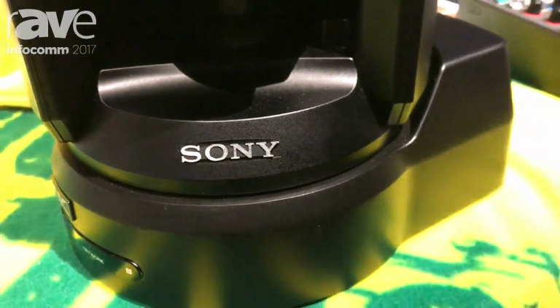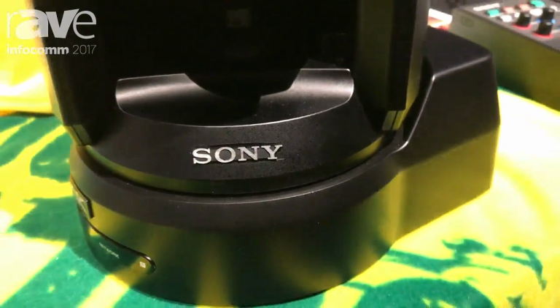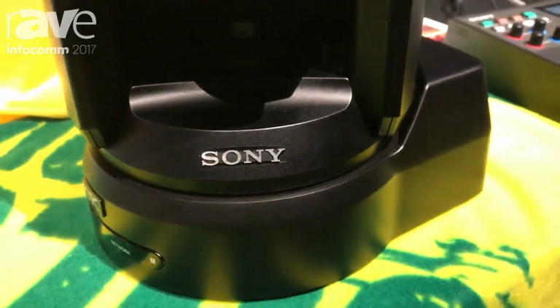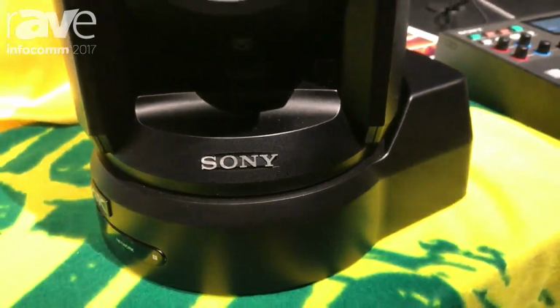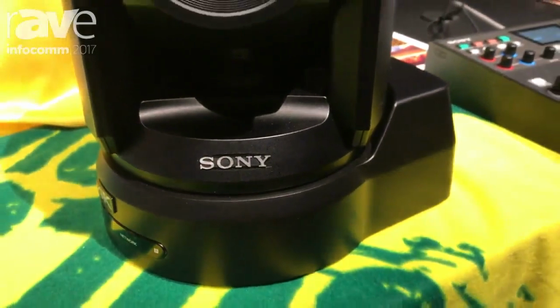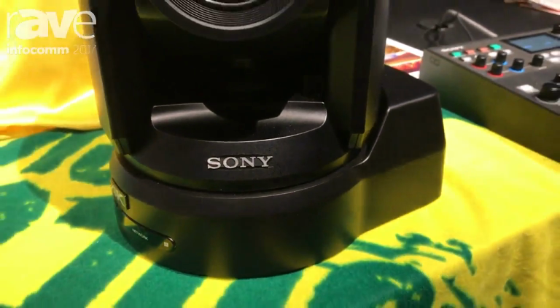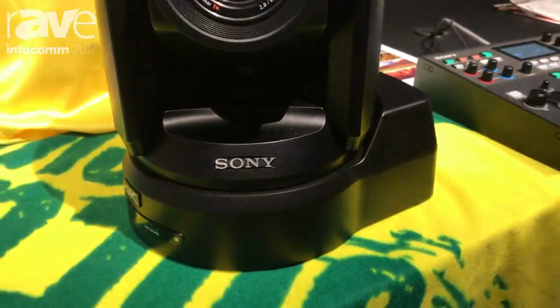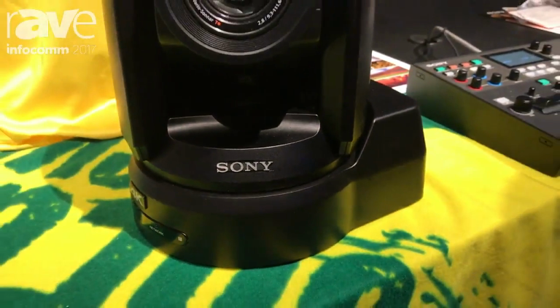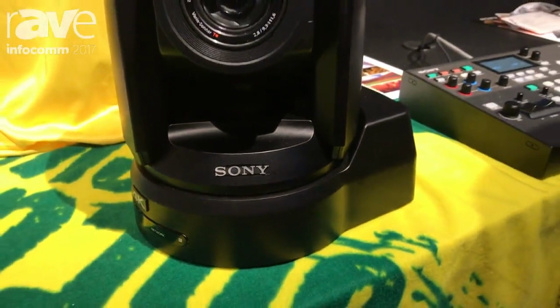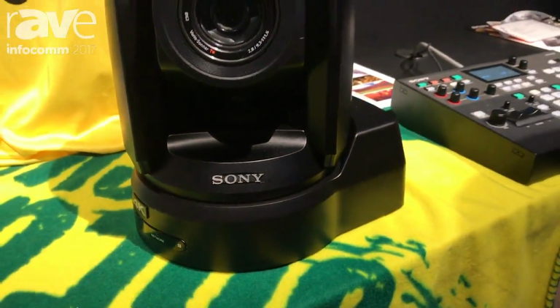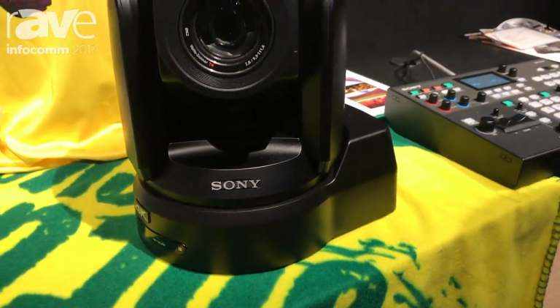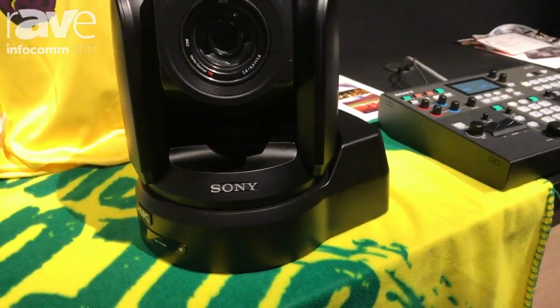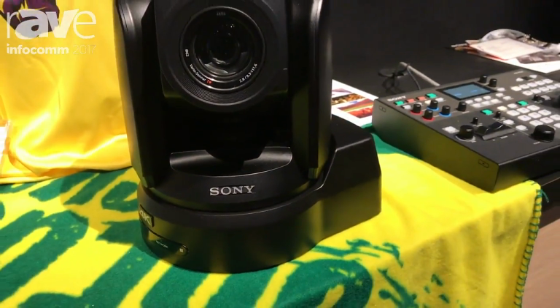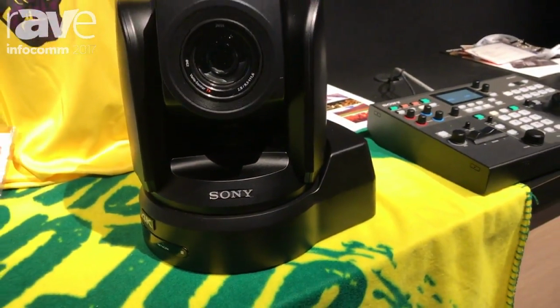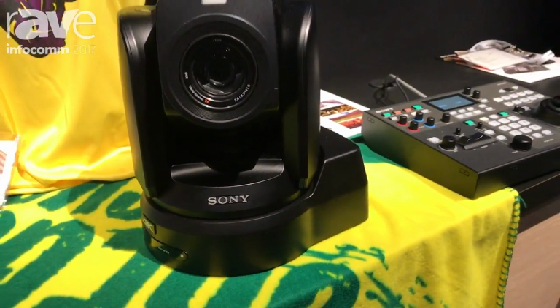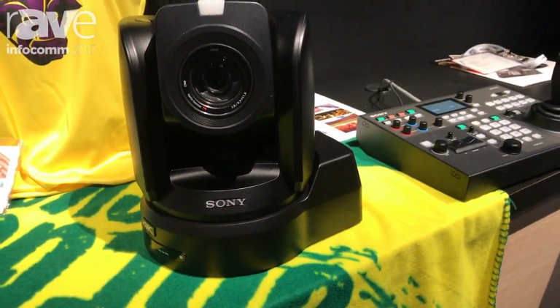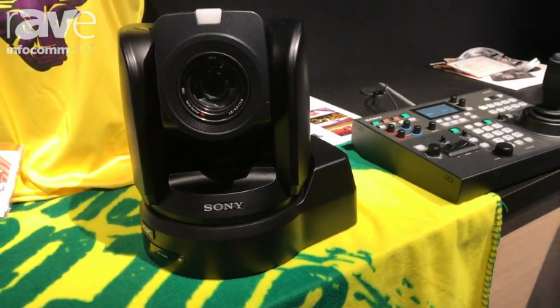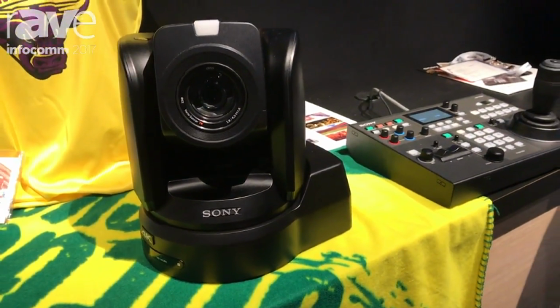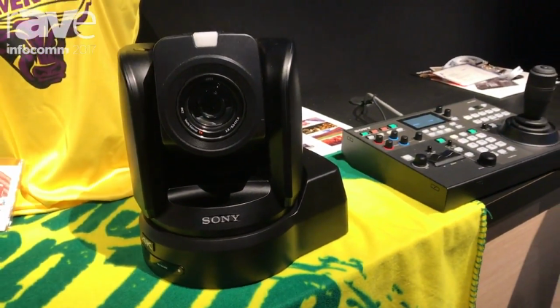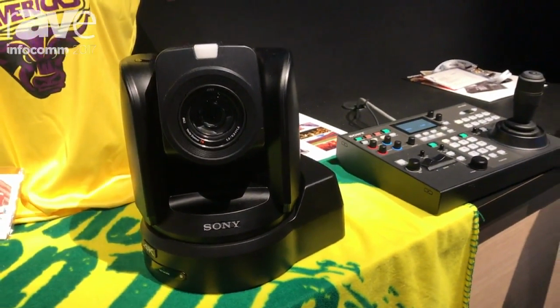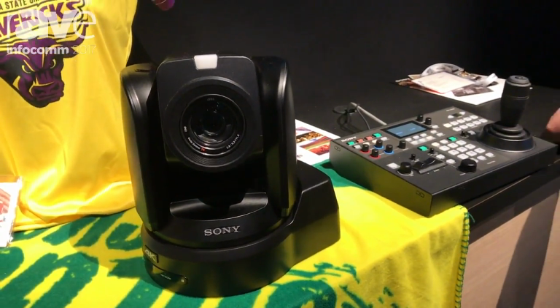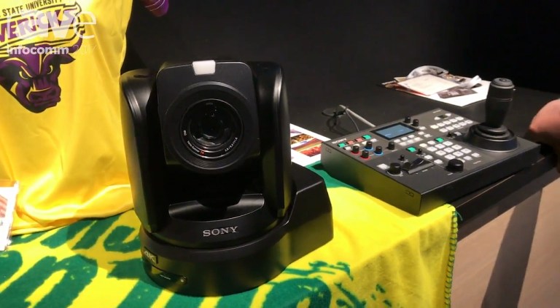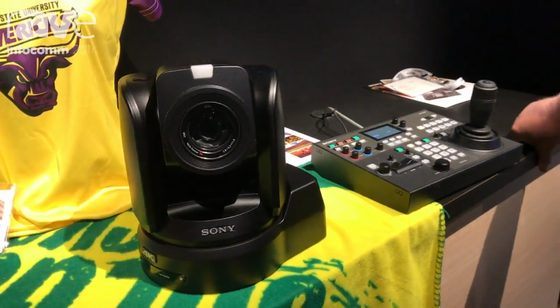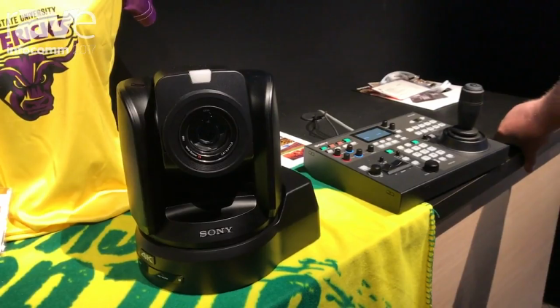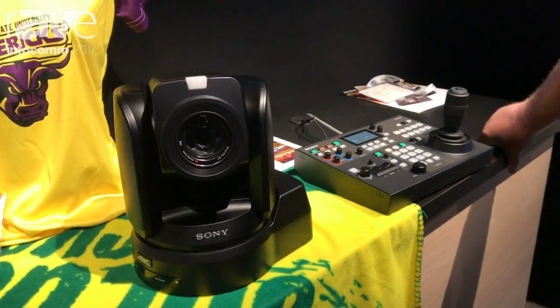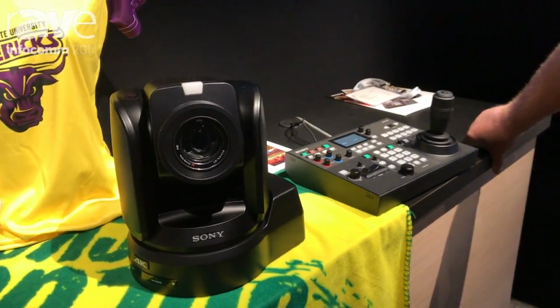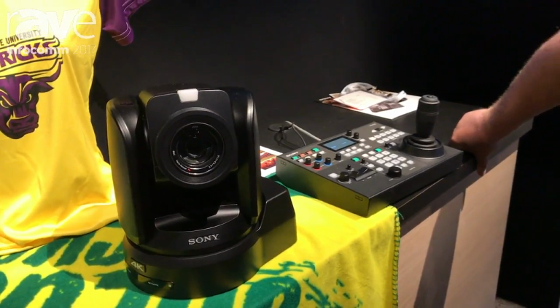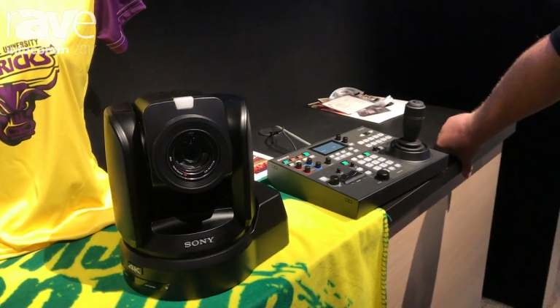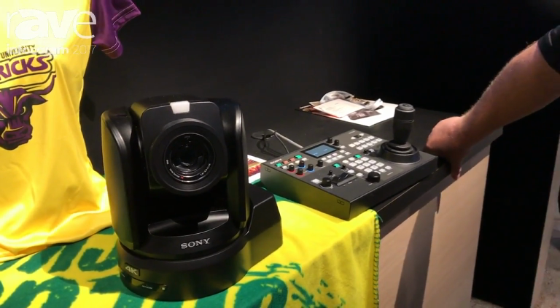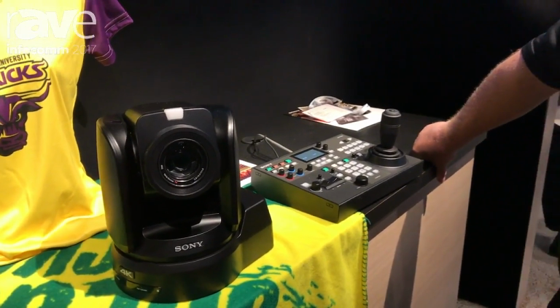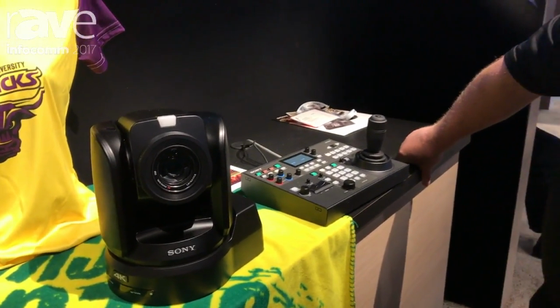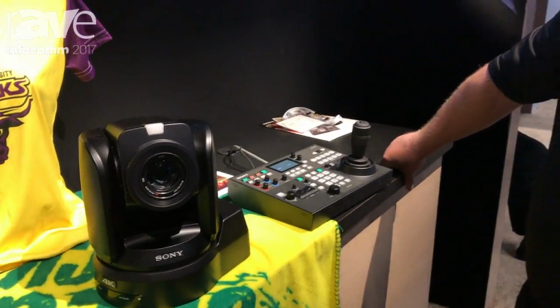Good afternoon, Drew Buttress, Sony Electronics. I'm the Senior Product Manager for Sony's PTZ cameras.